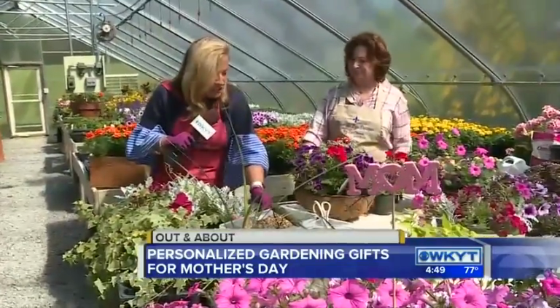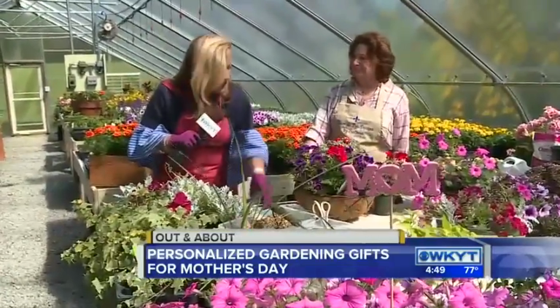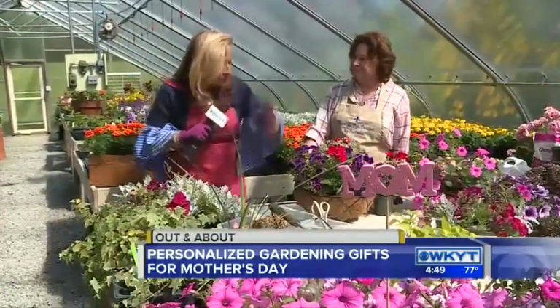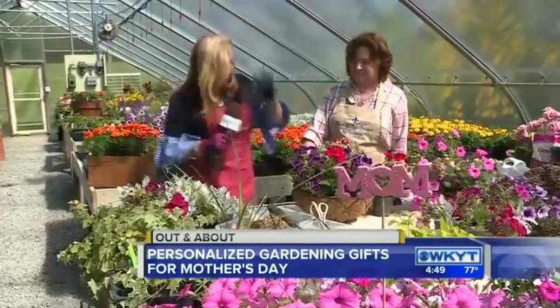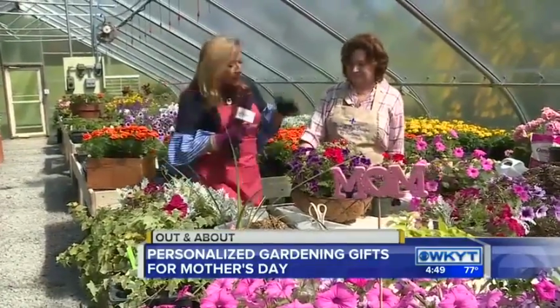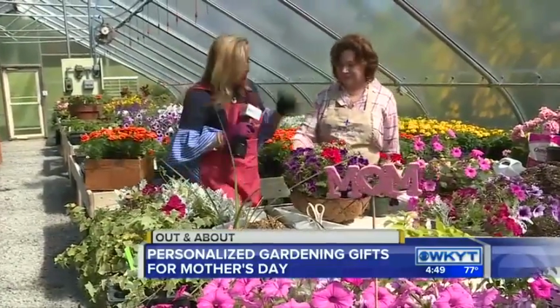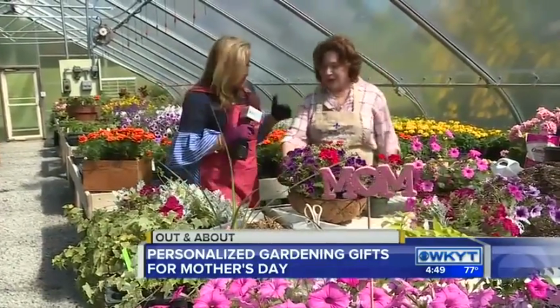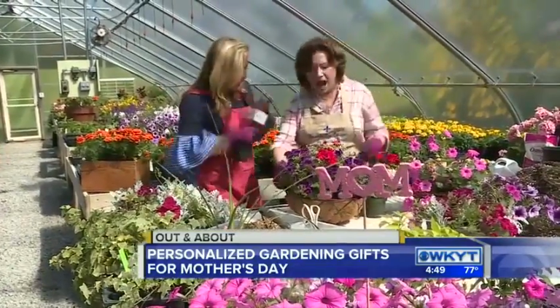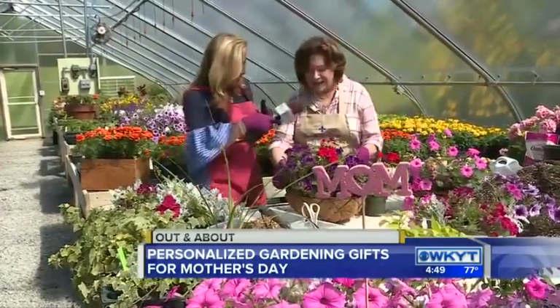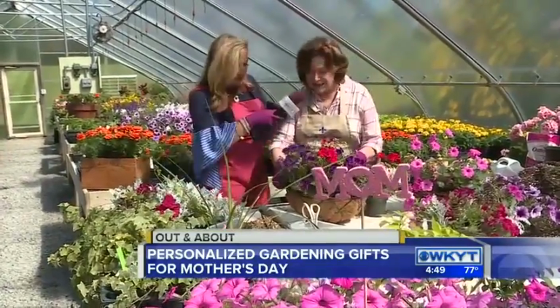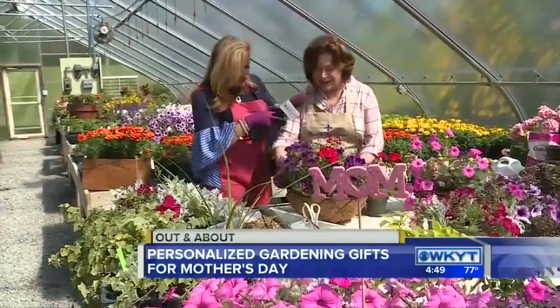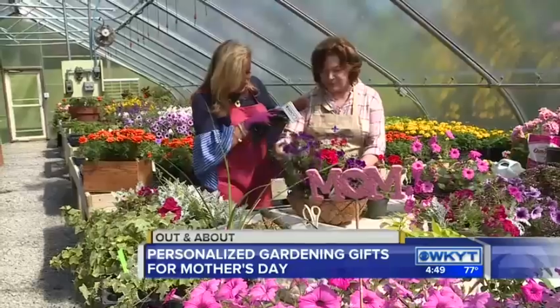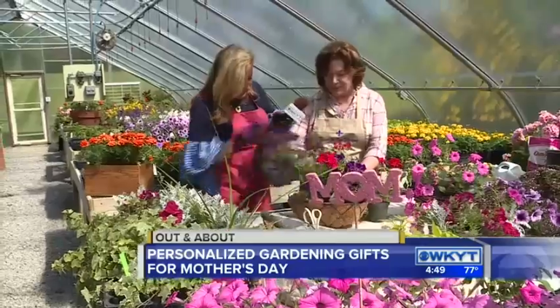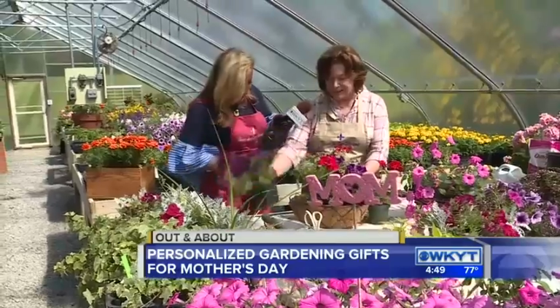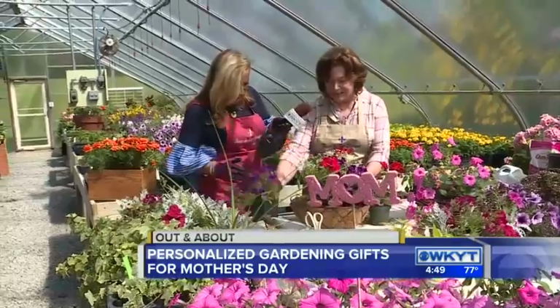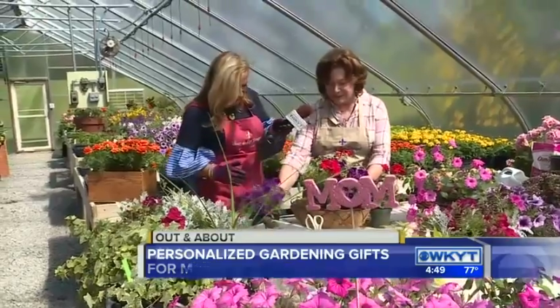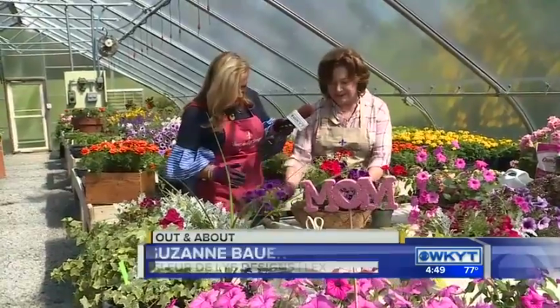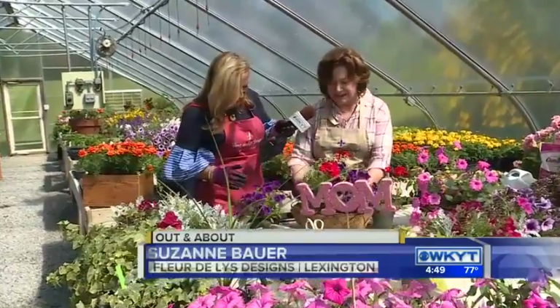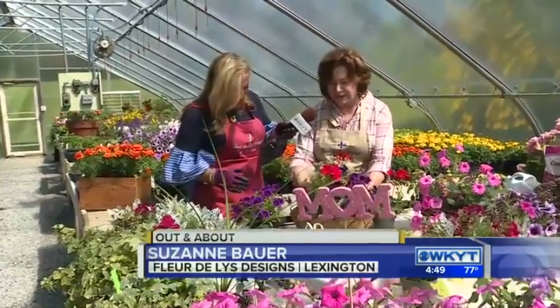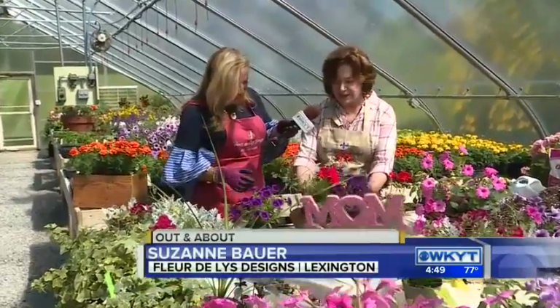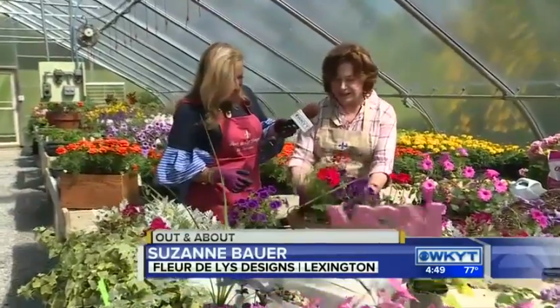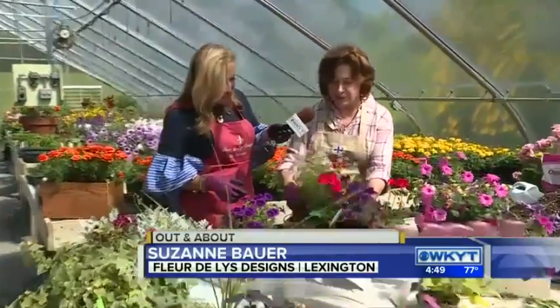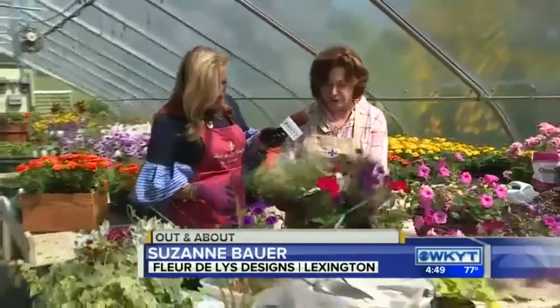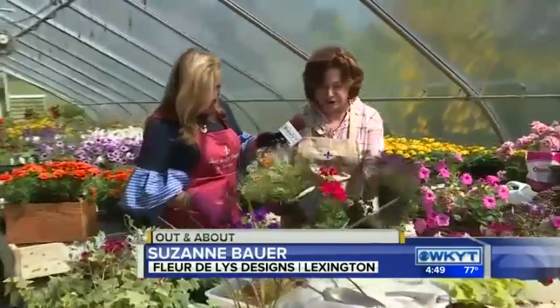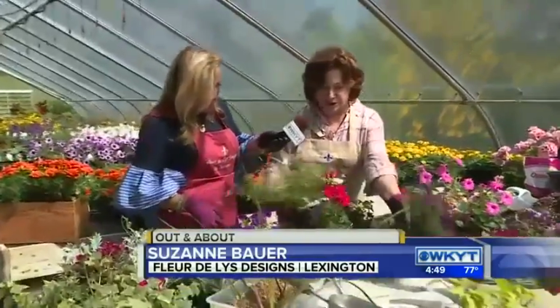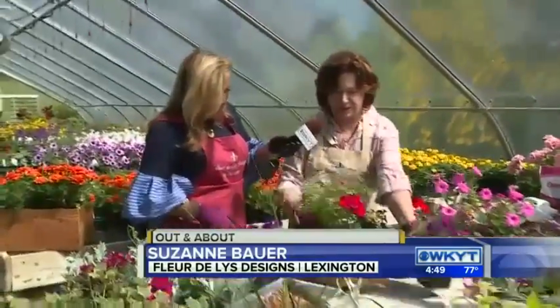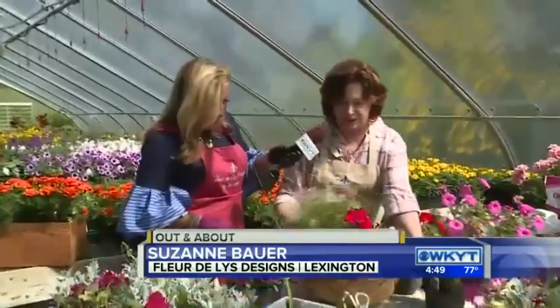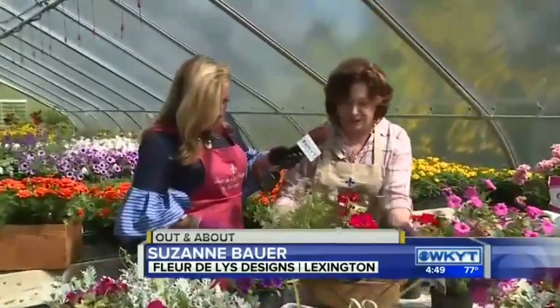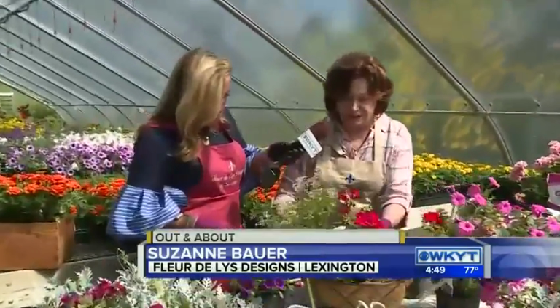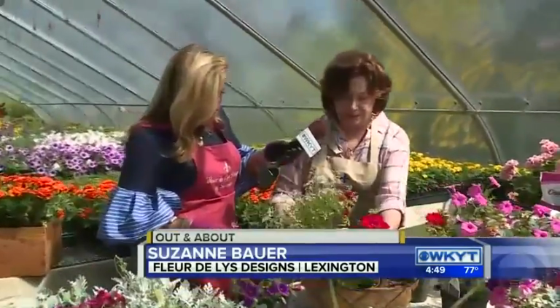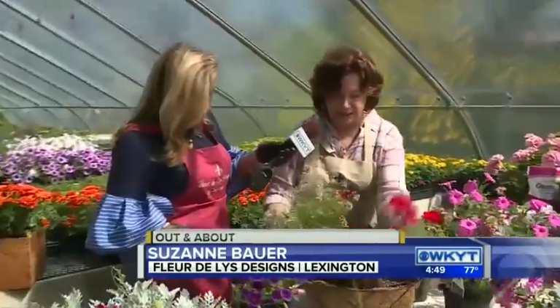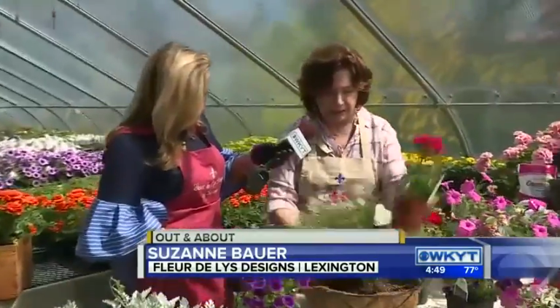And Suzanne, you said you're putting me to work today. I am, I am. Well, we laid some things out, got an idea of what we're going to do, and now you can get to plant it up.